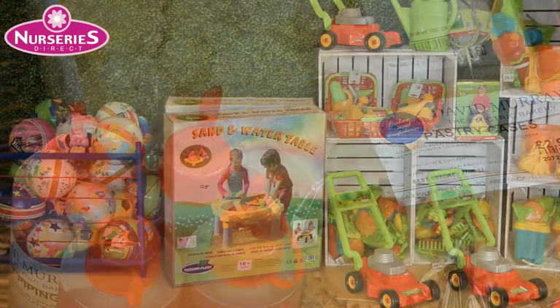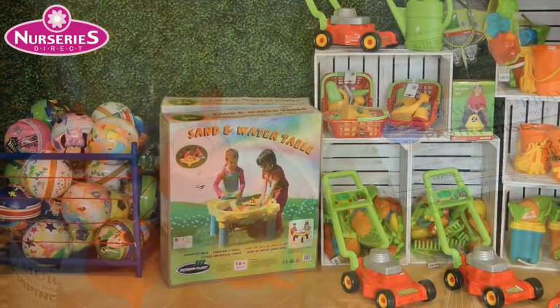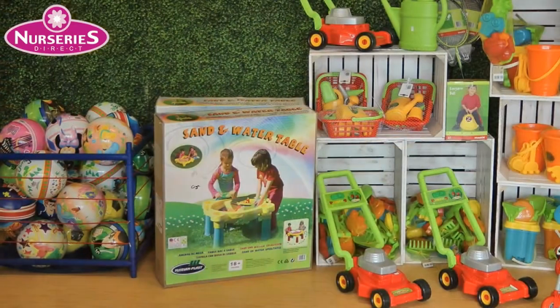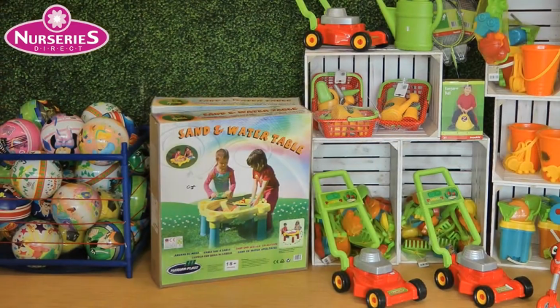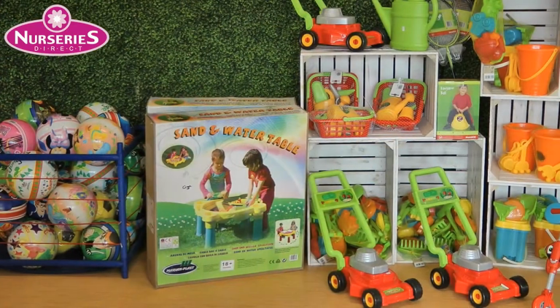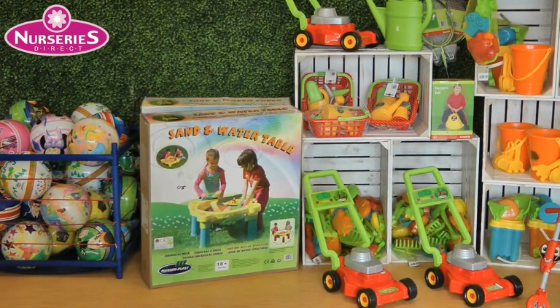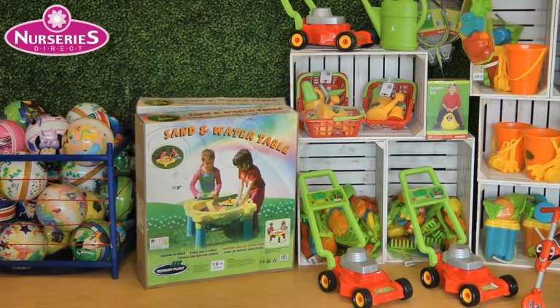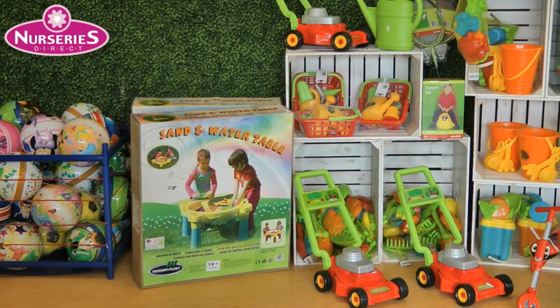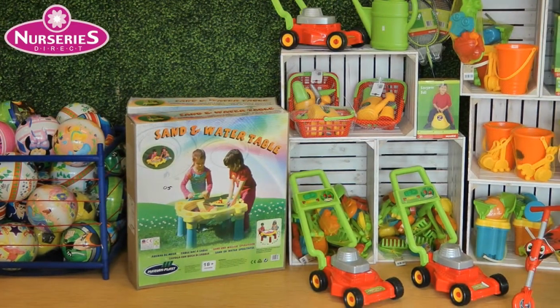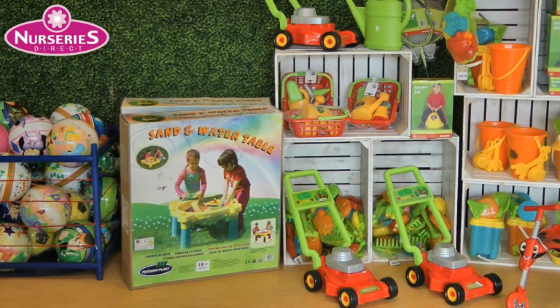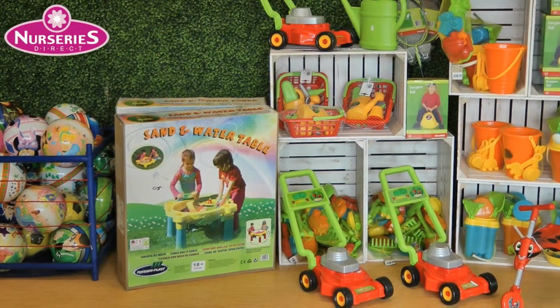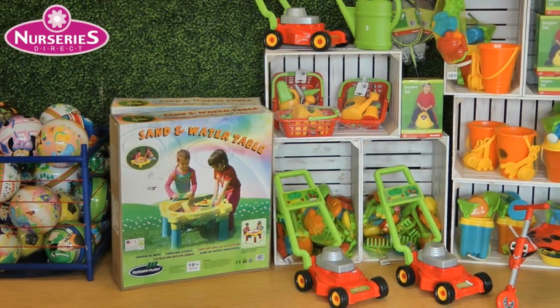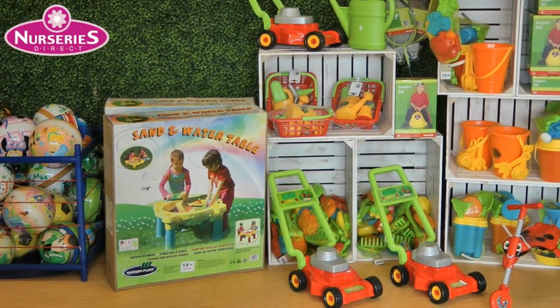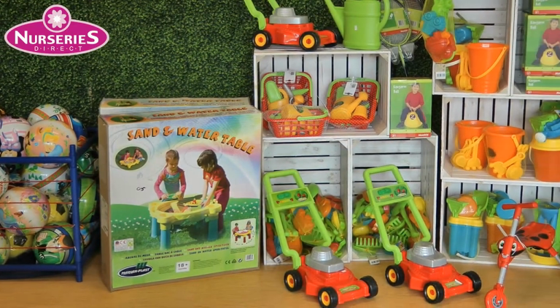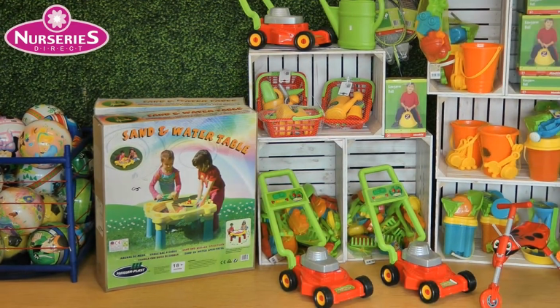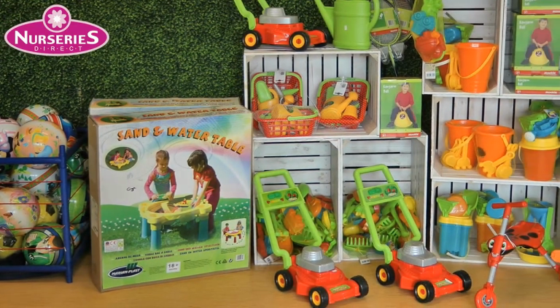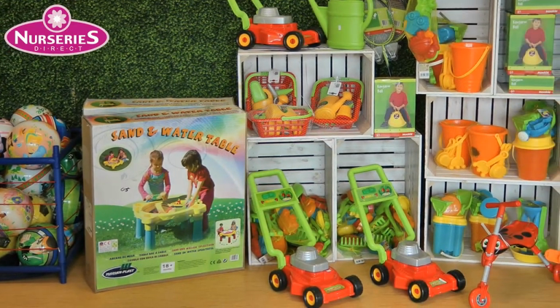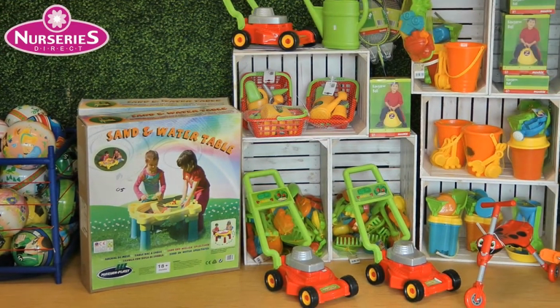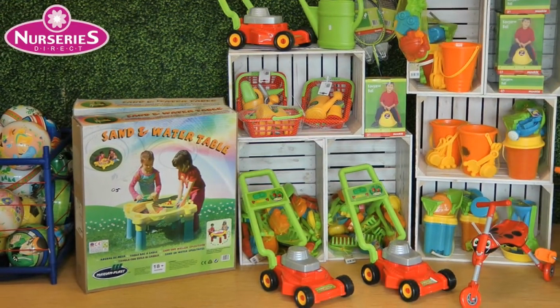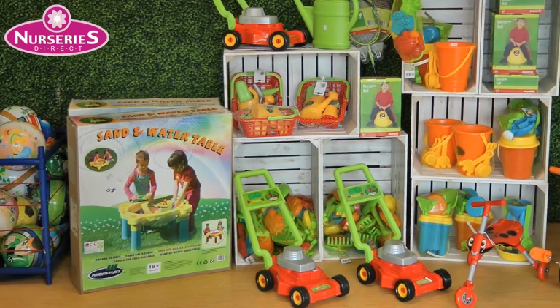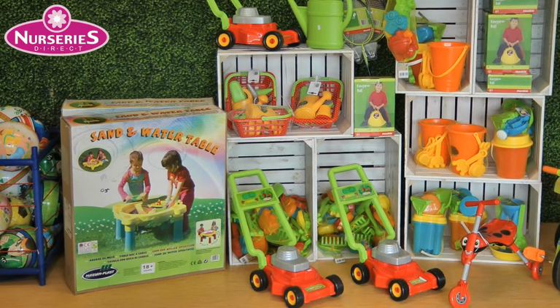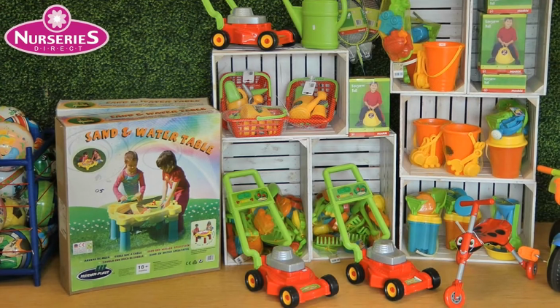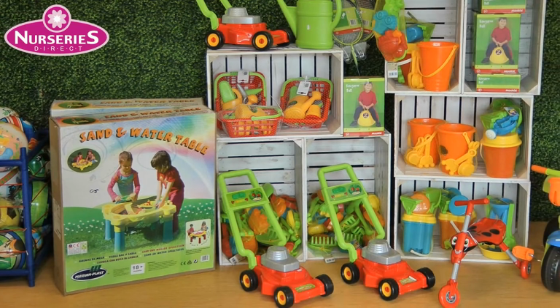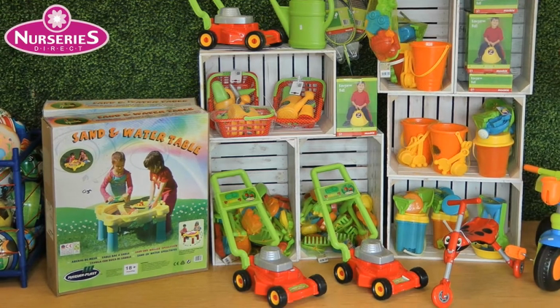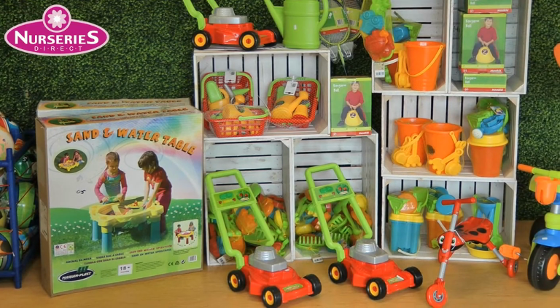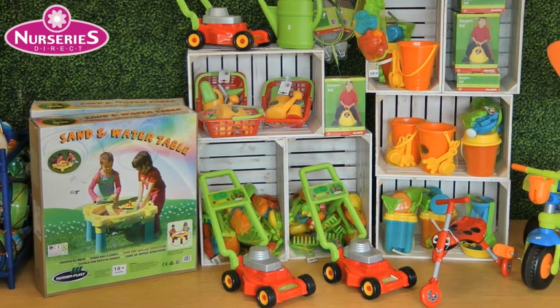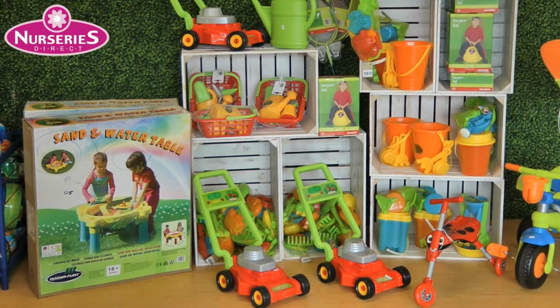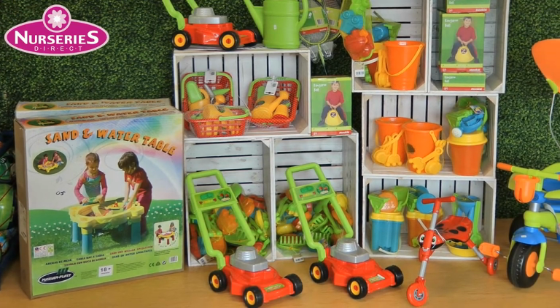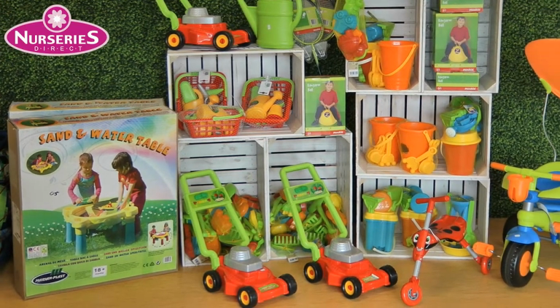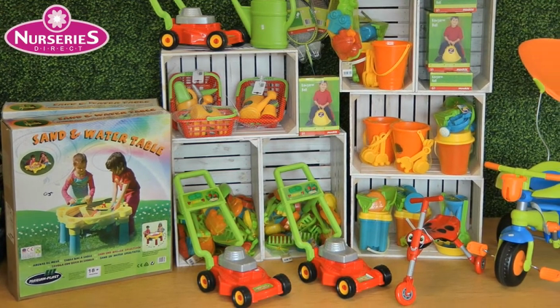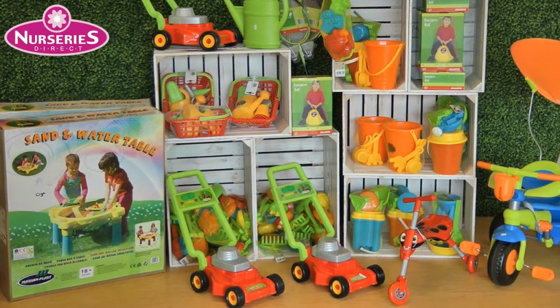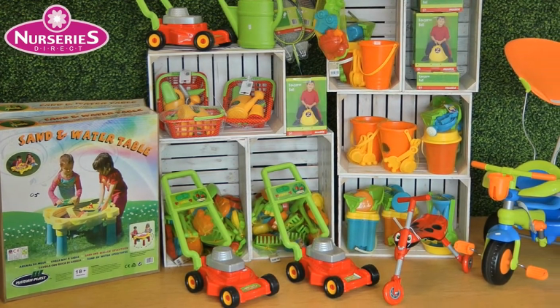Also for the kids, how about choosing a few of our summer toys so your children can play in the garden.